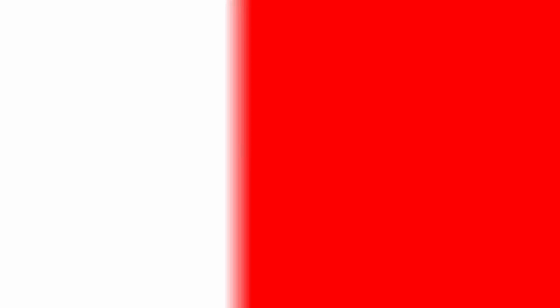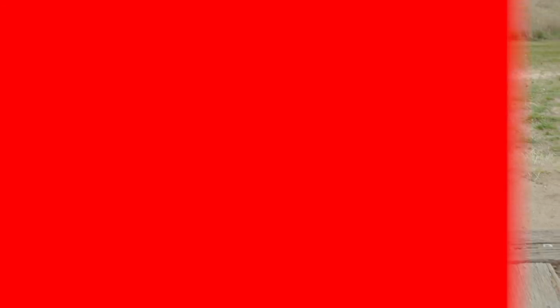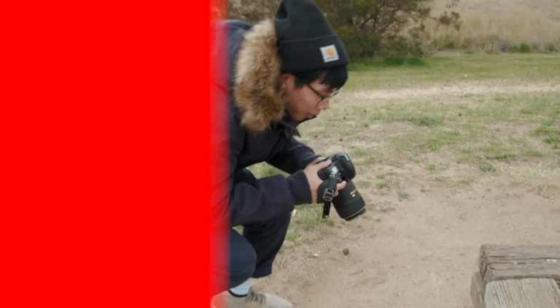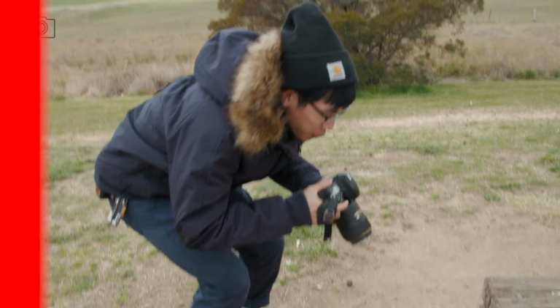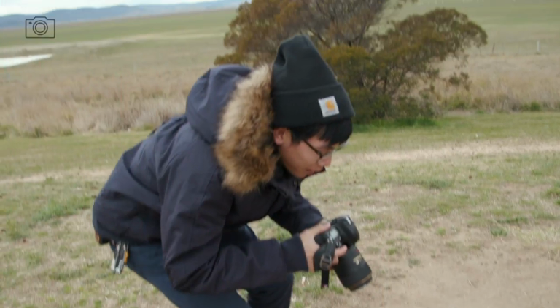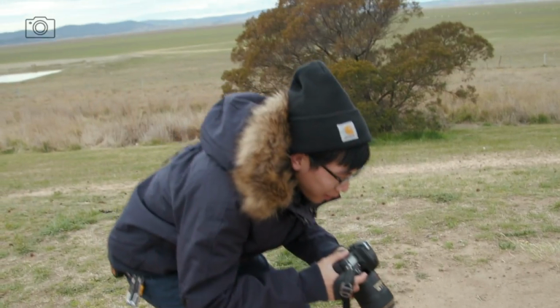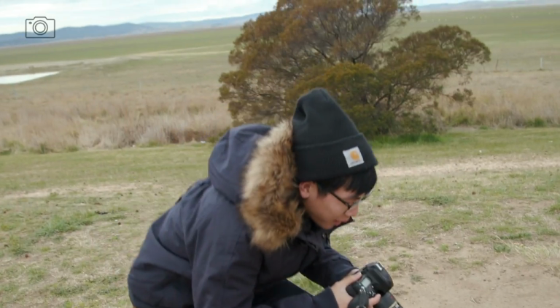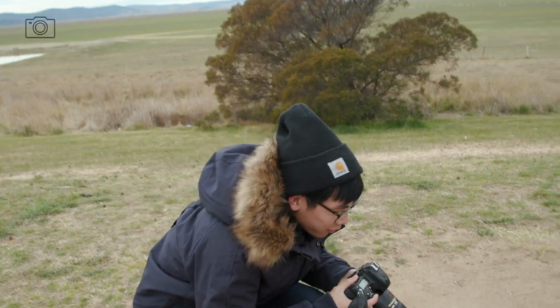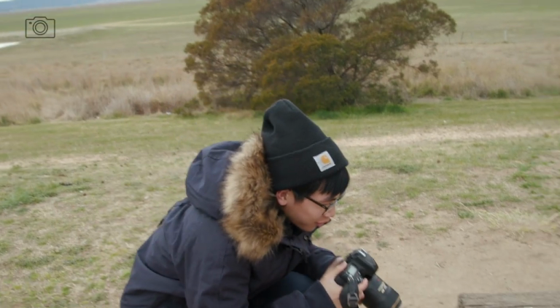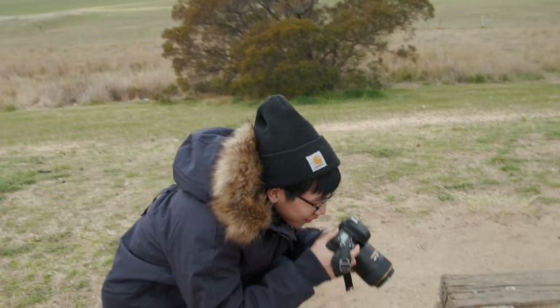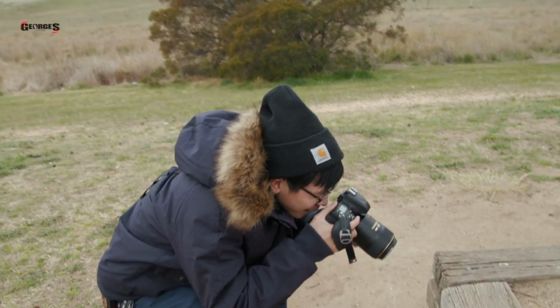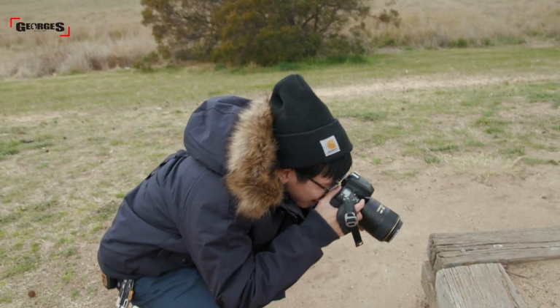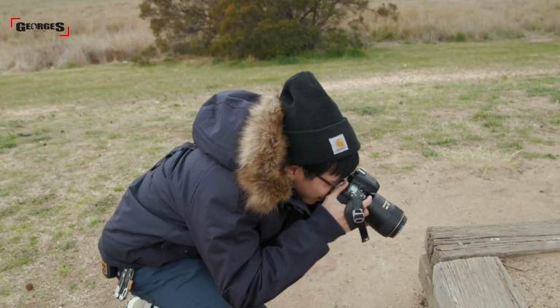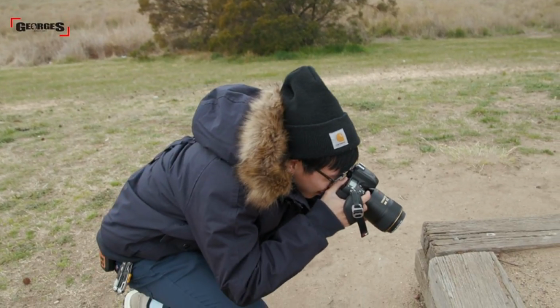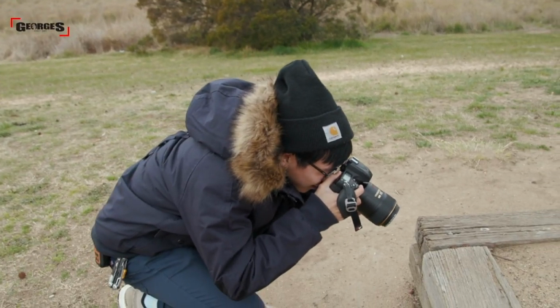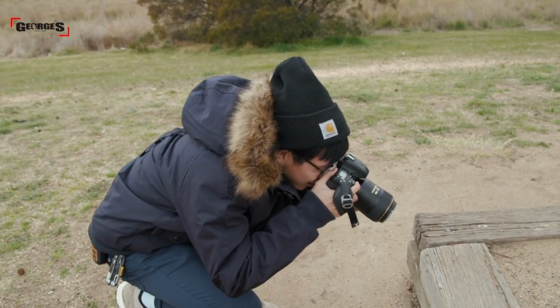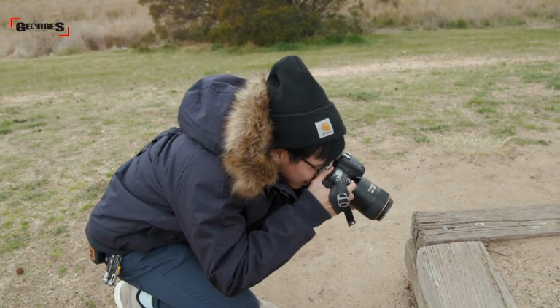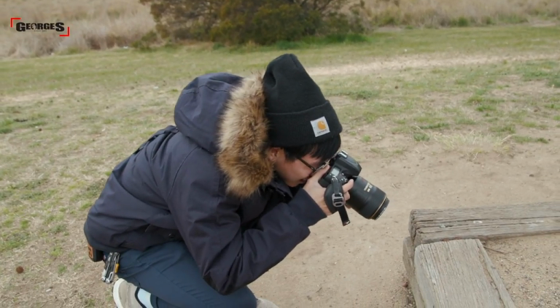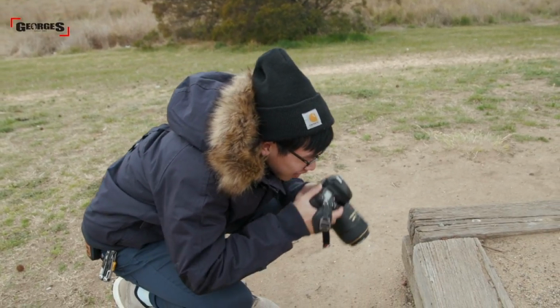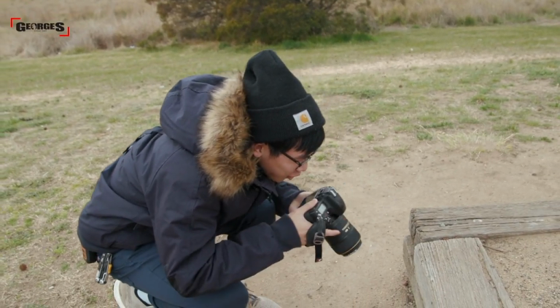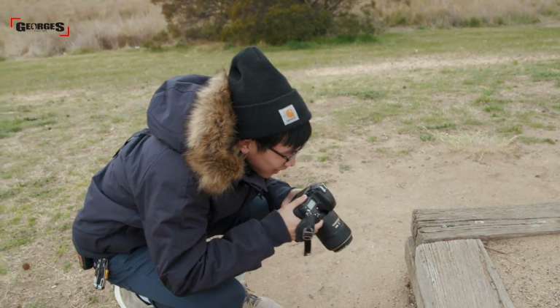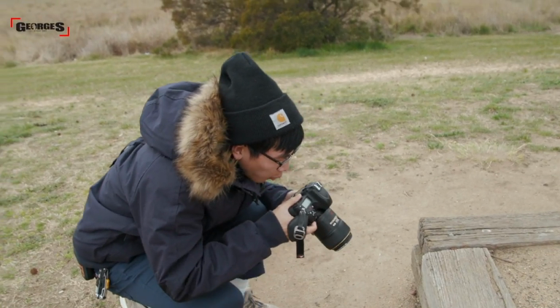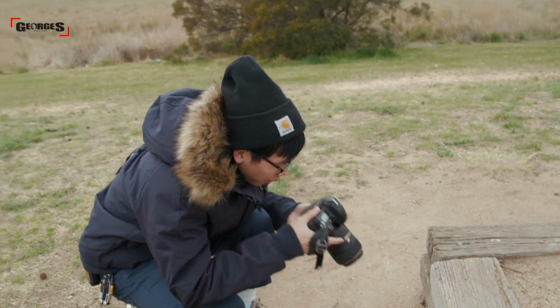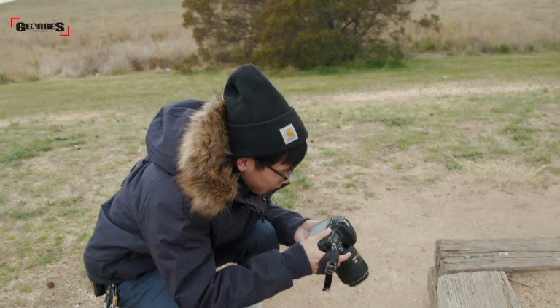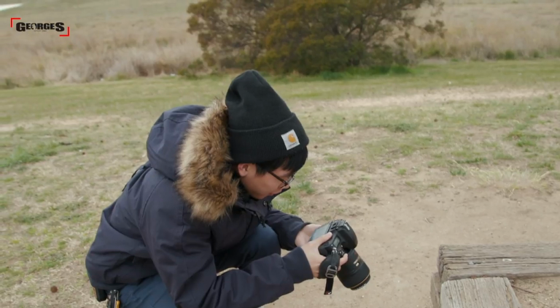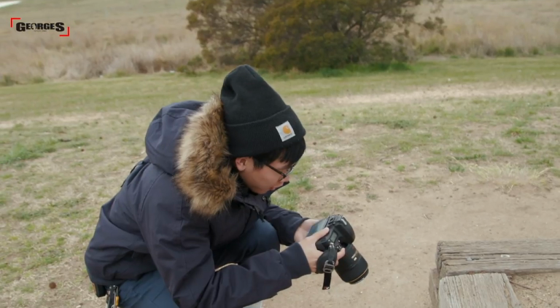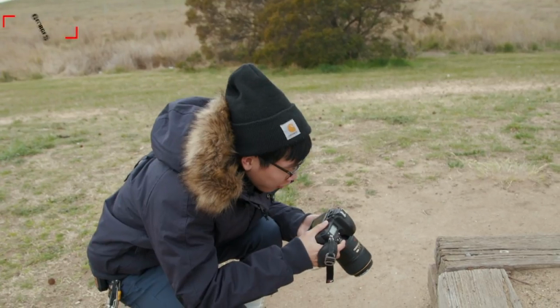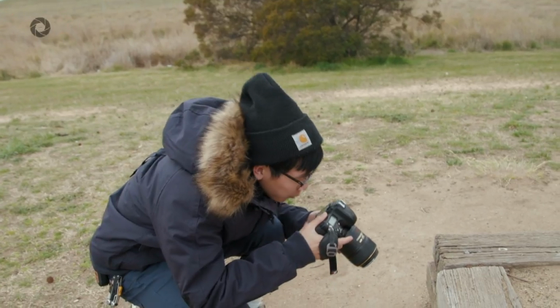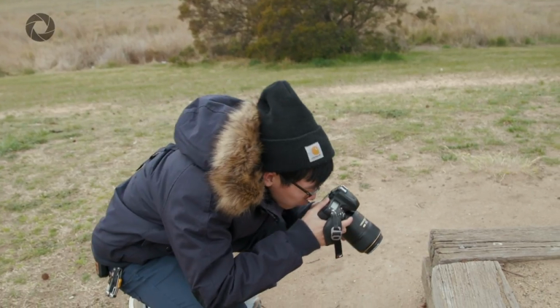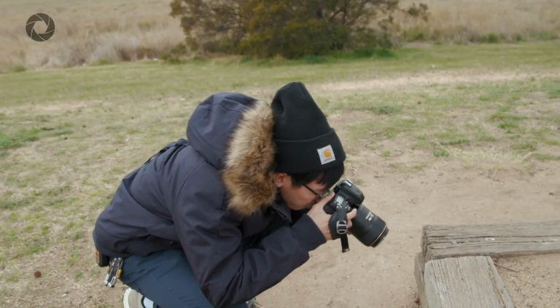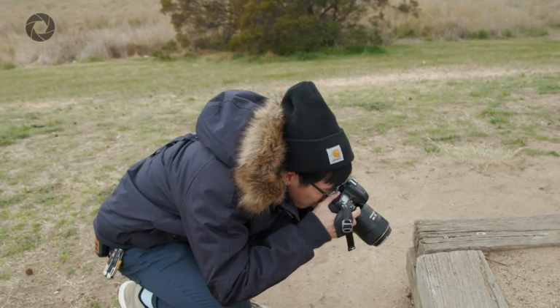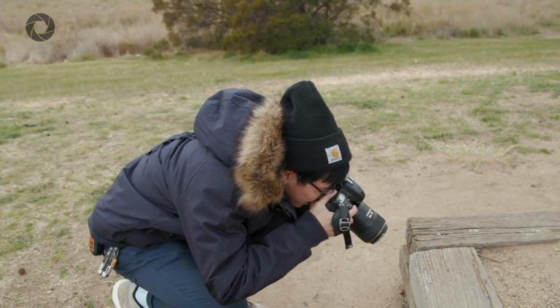I'm so bad at macro photography — I'm gonna try to get one photo of a bullet.